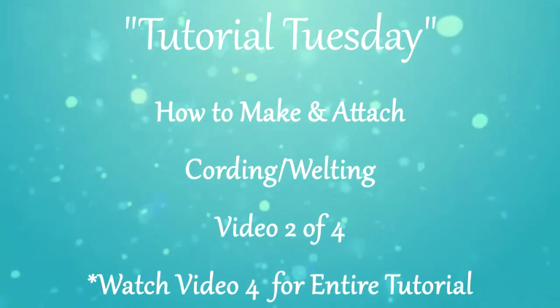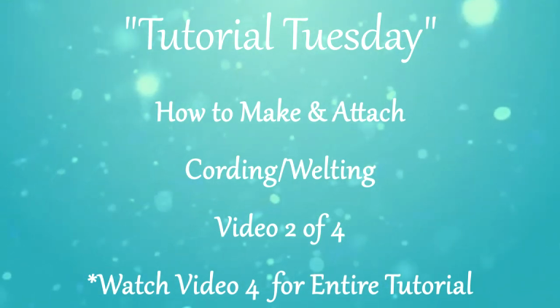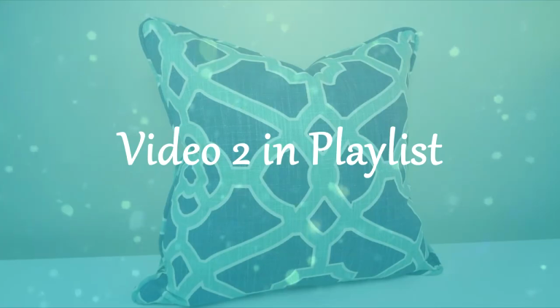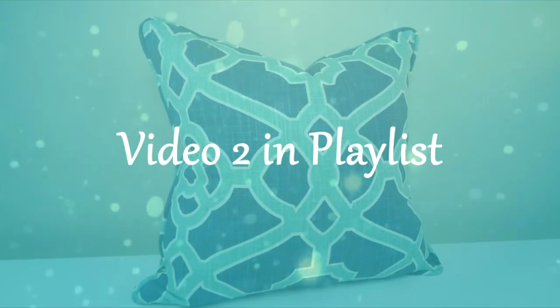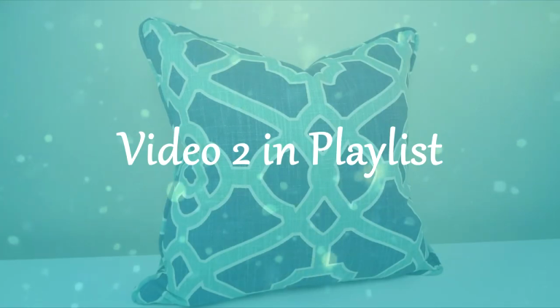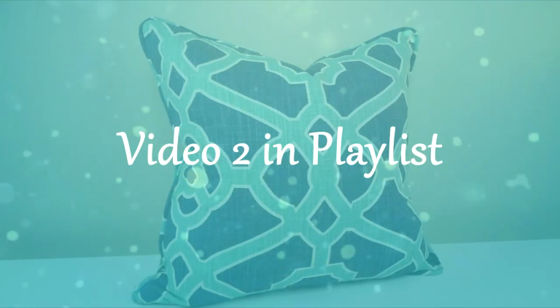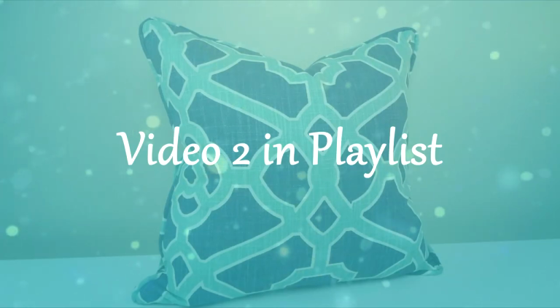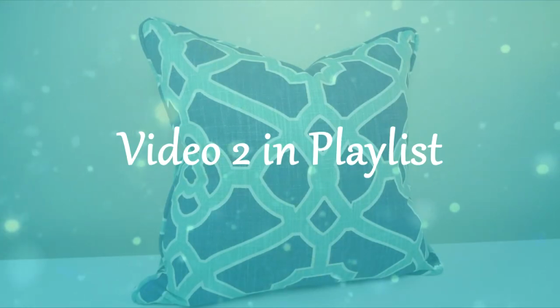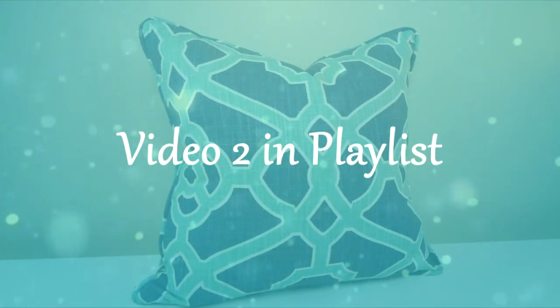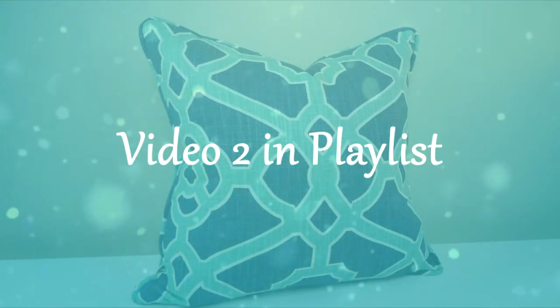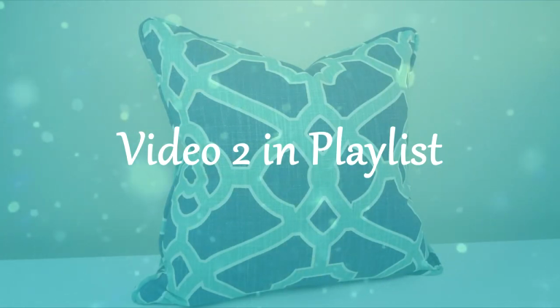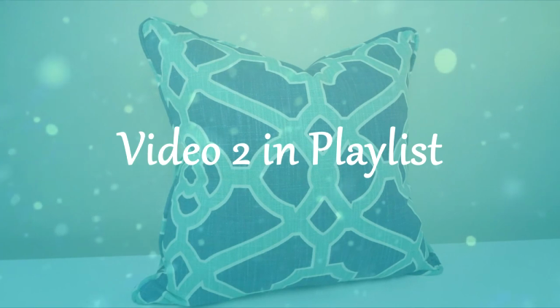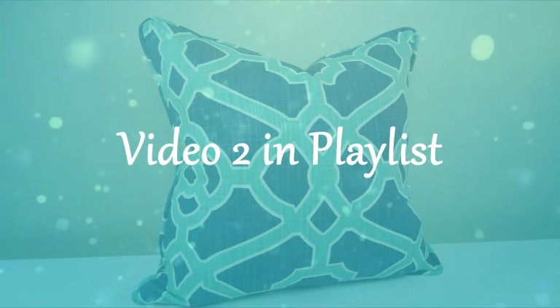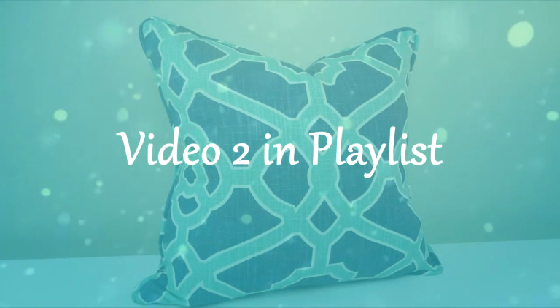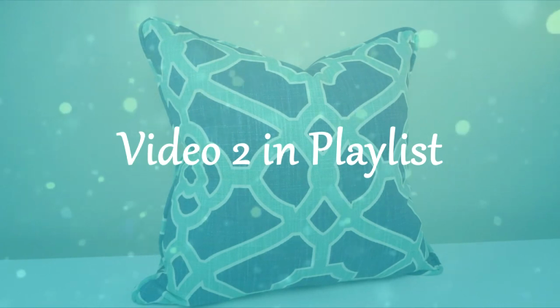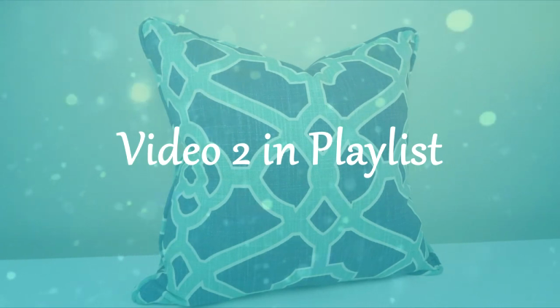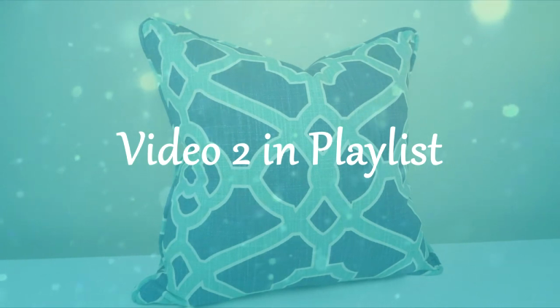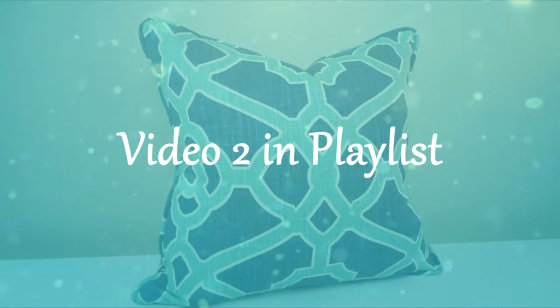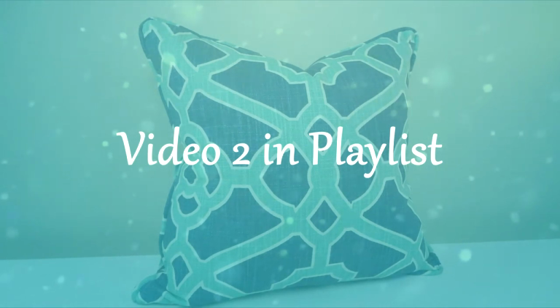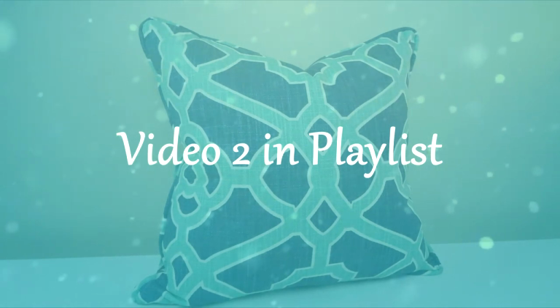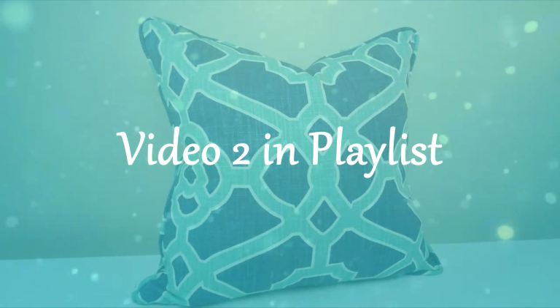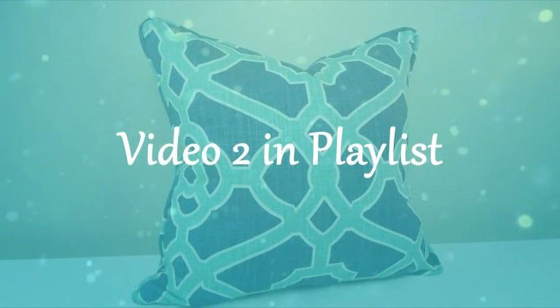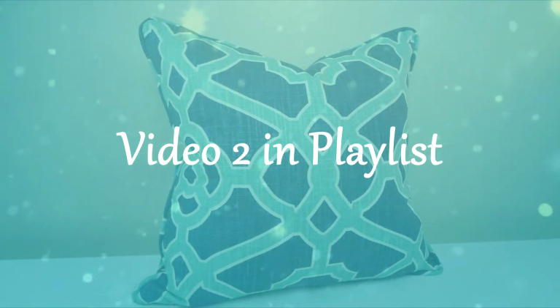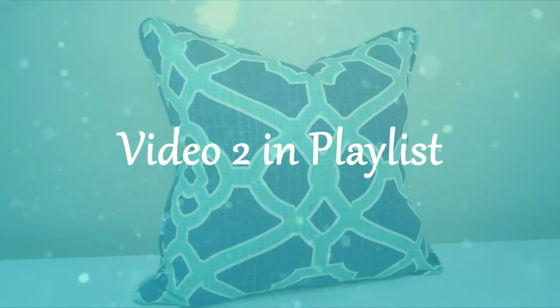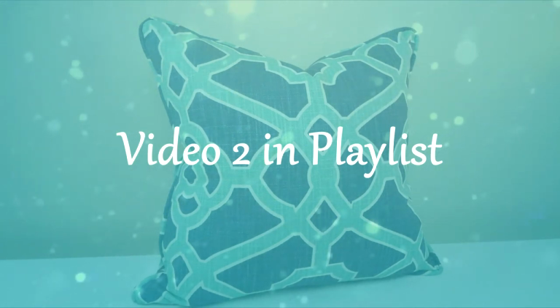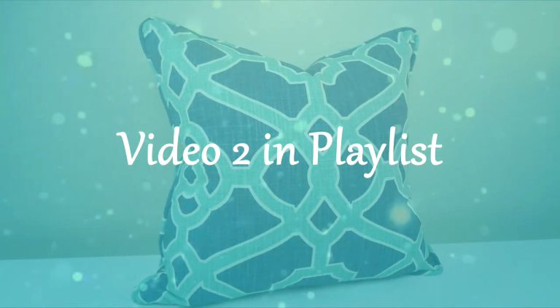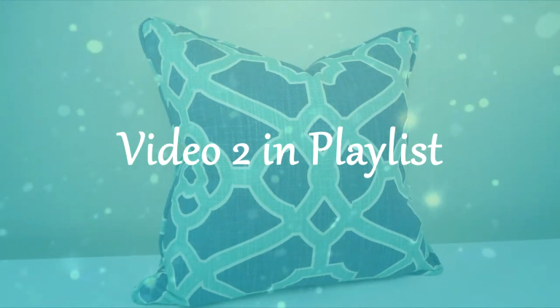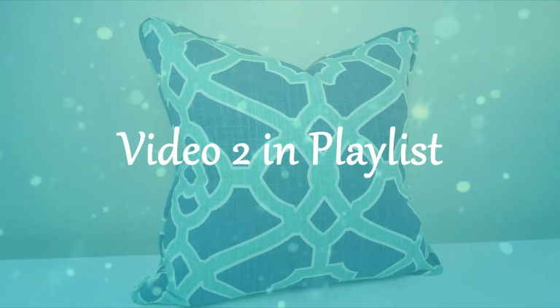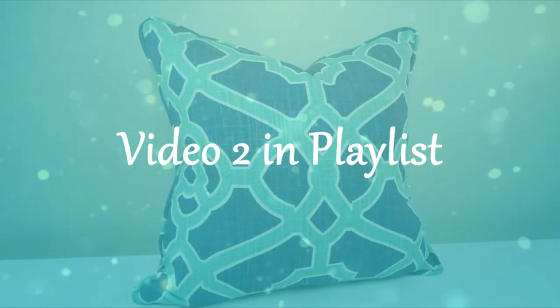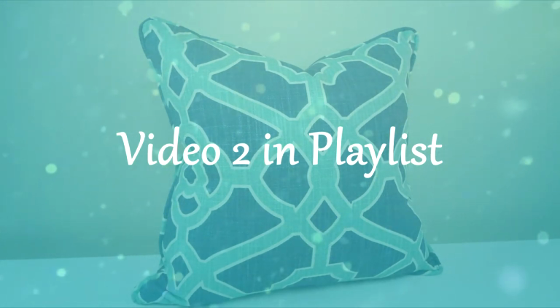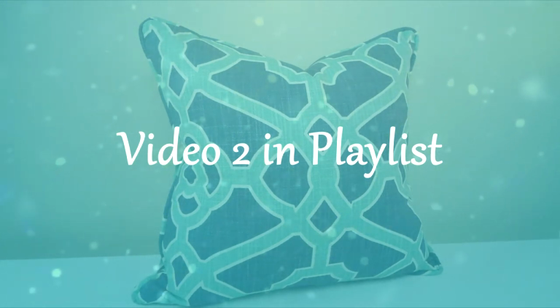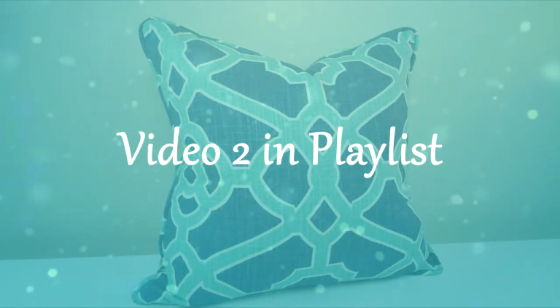In this video, I will show you how to cut and make your cording. For the entire tutorial, watch video 4 in the playlist.